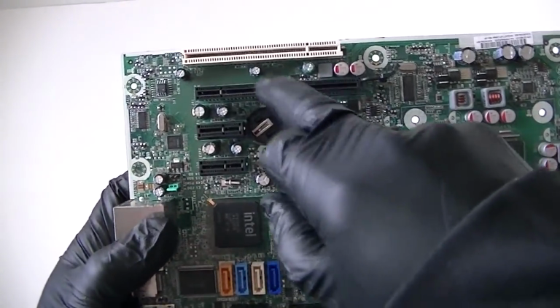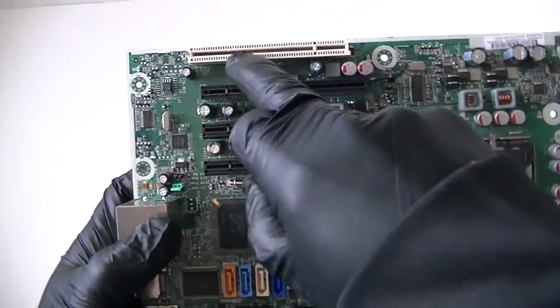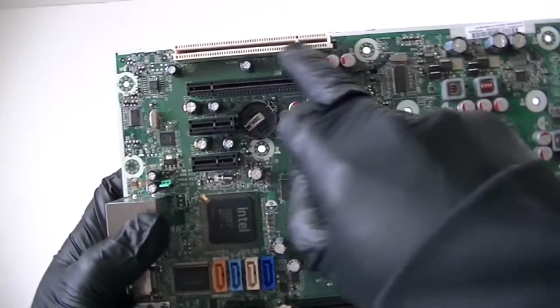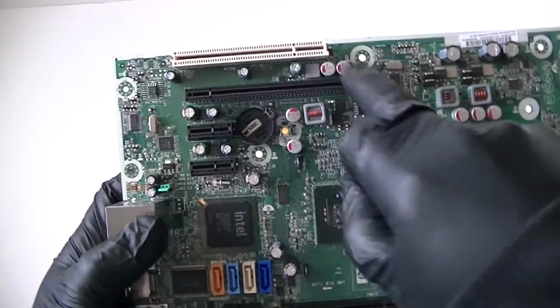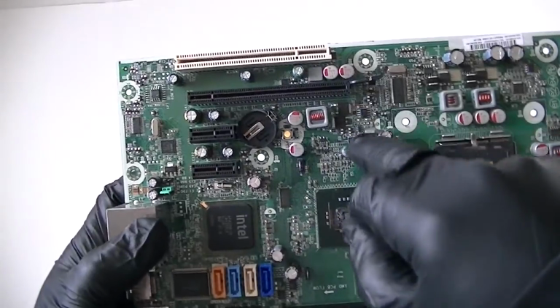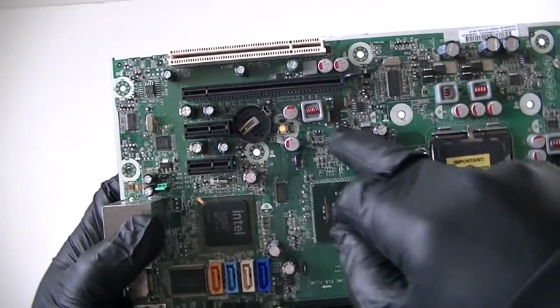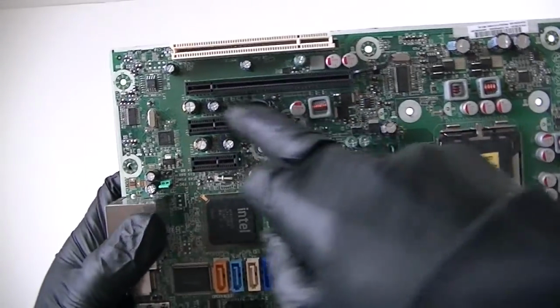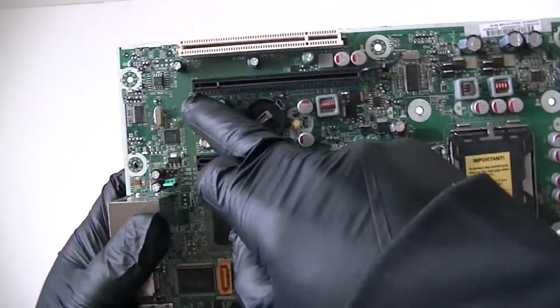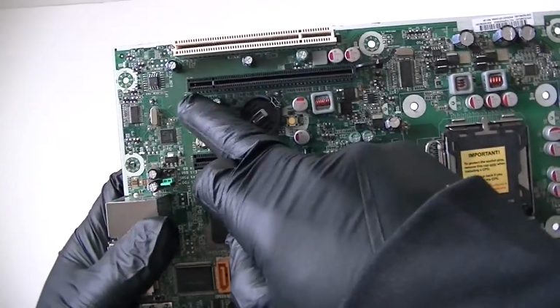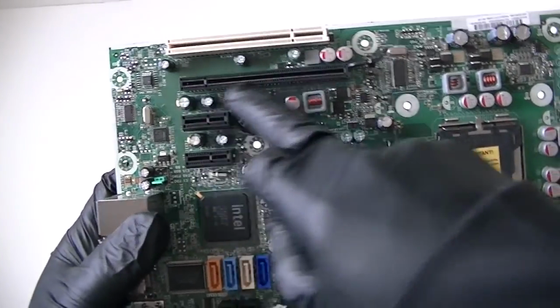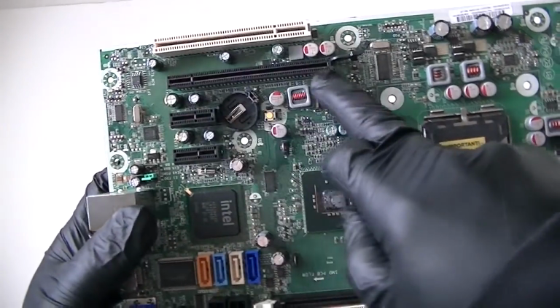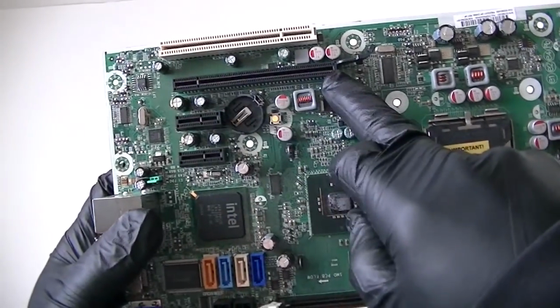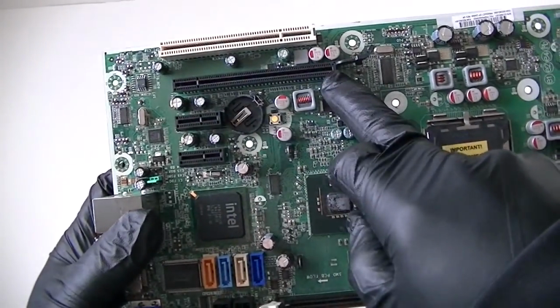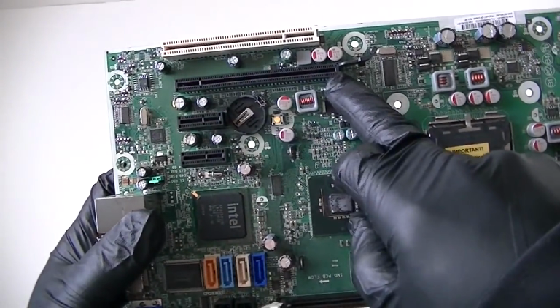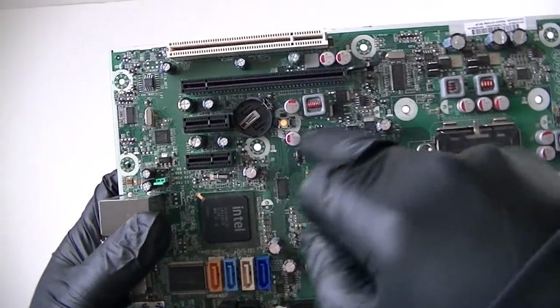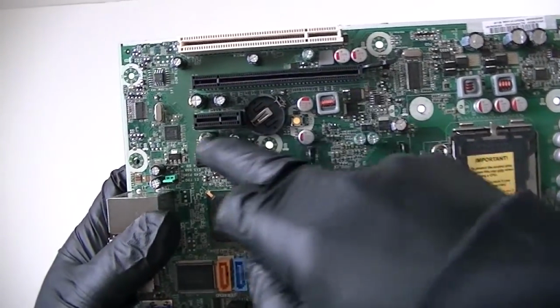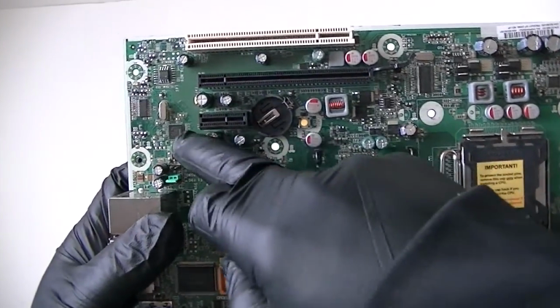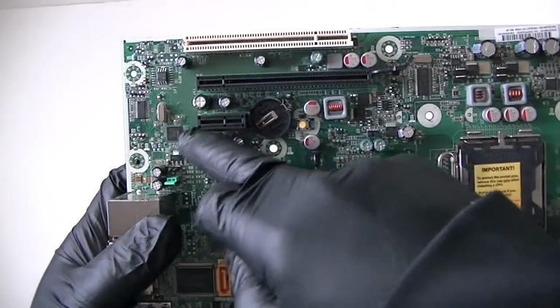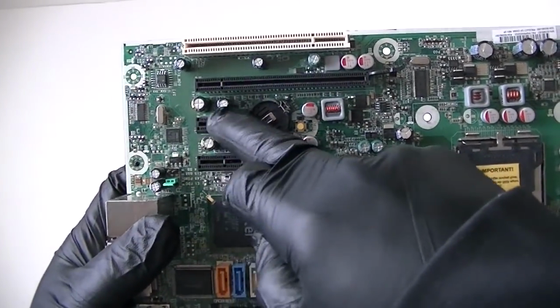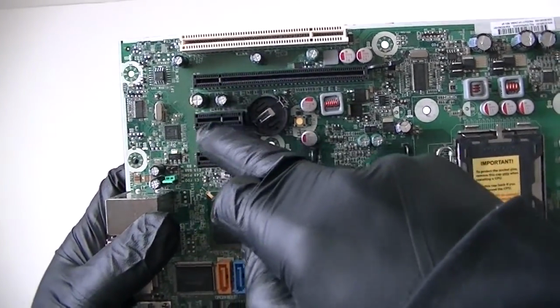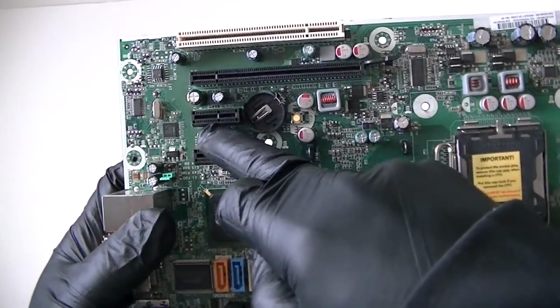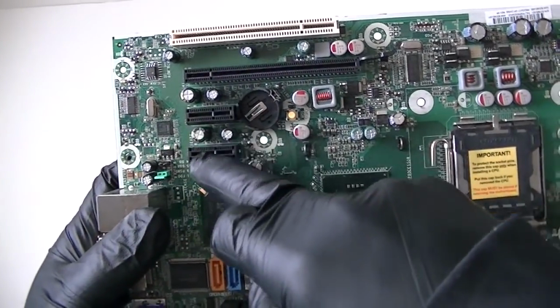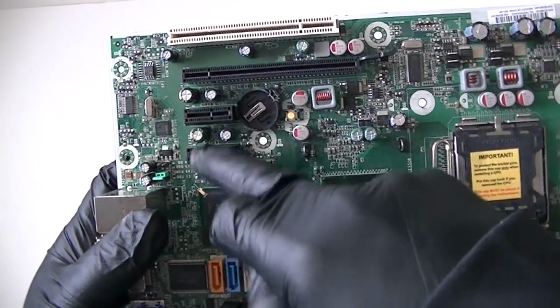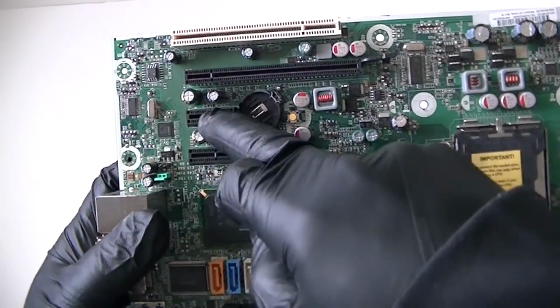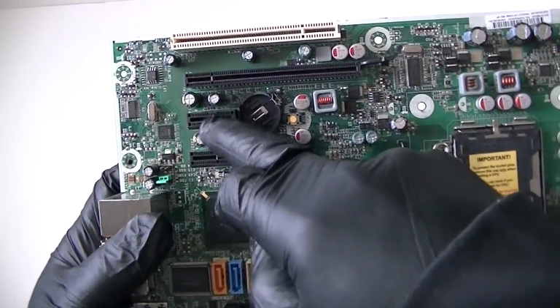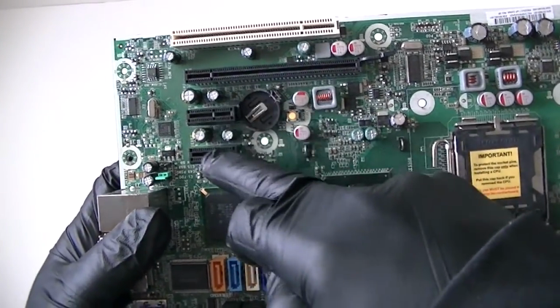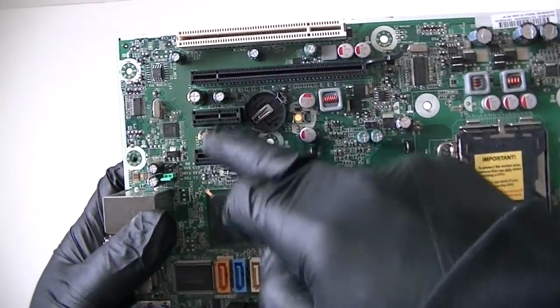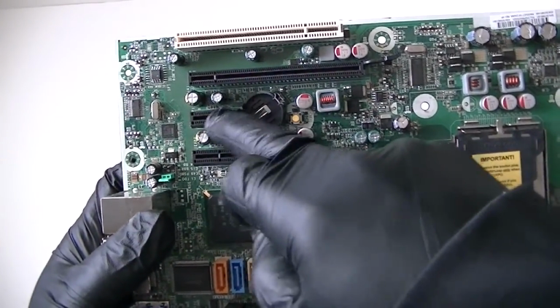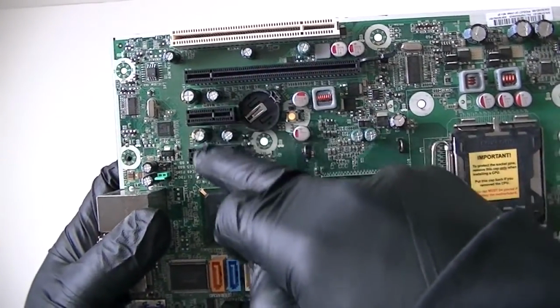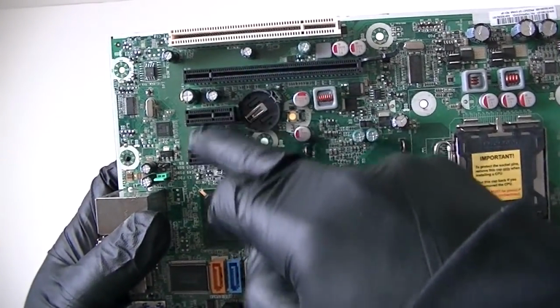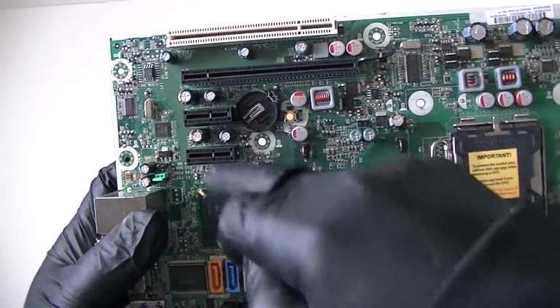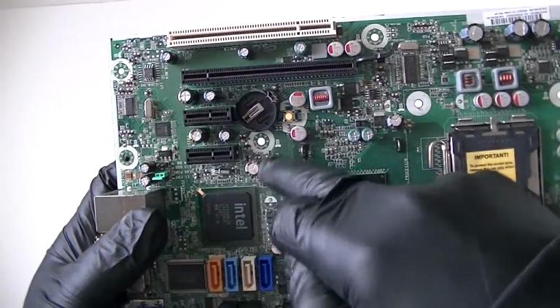There's a PCI slot, a PCI Express x16 slot, and PCI Express x1 slots right here — there's two of them.